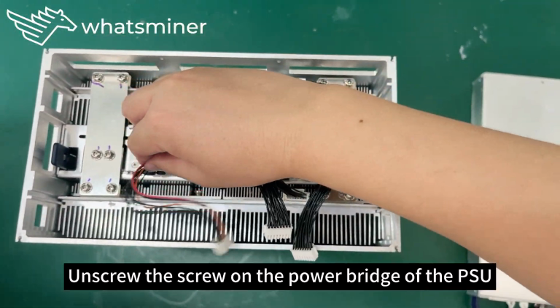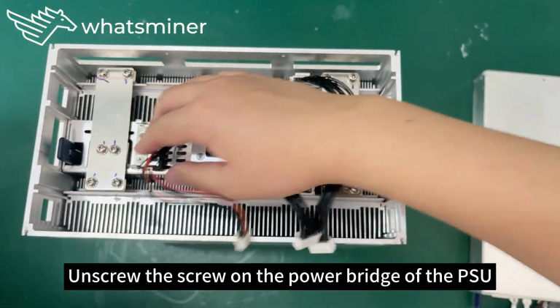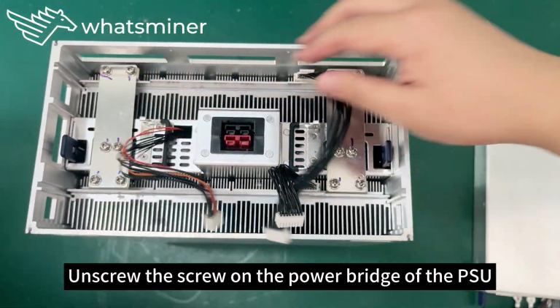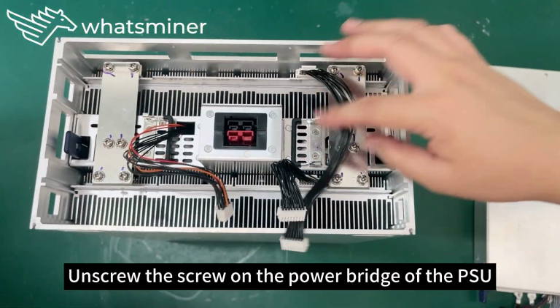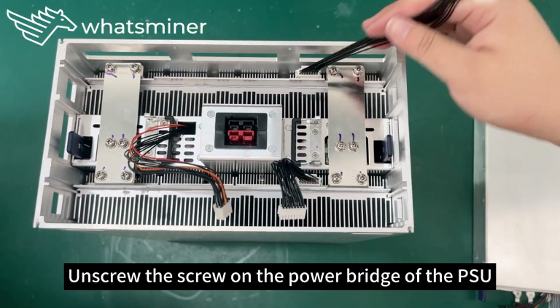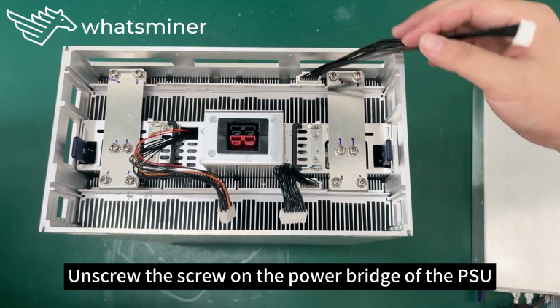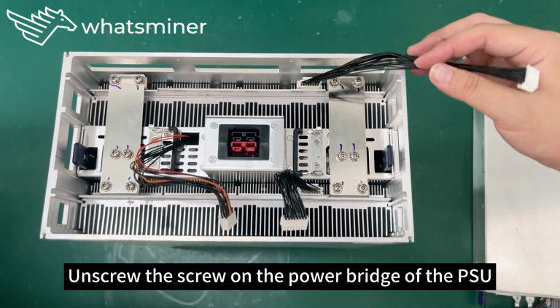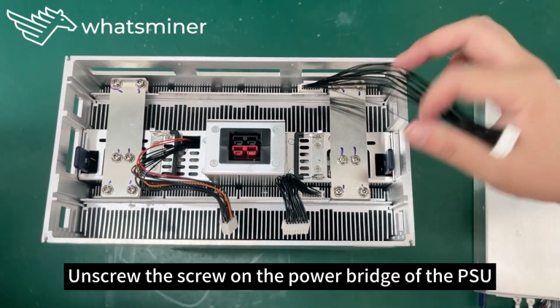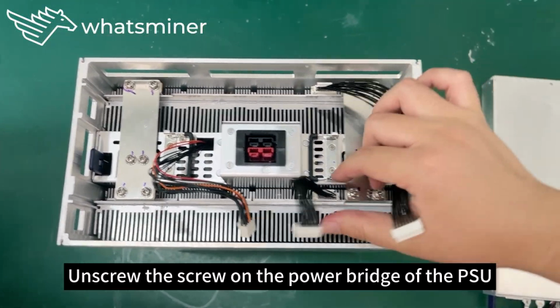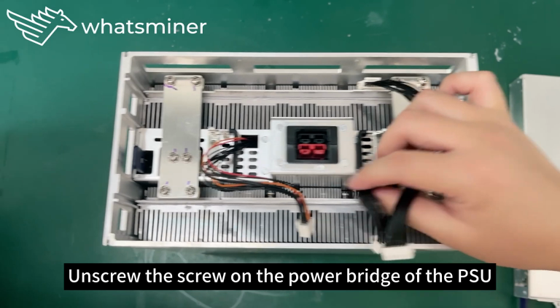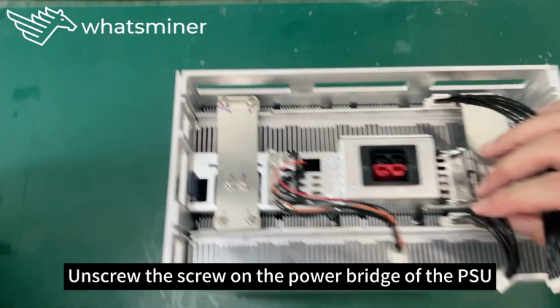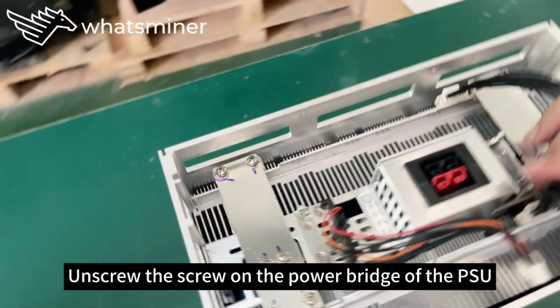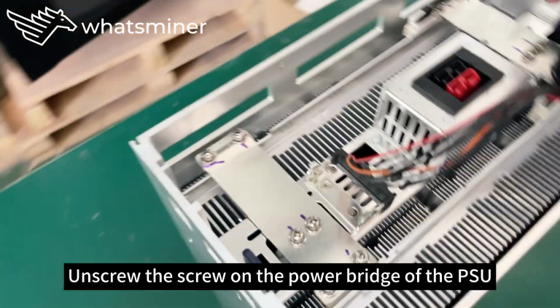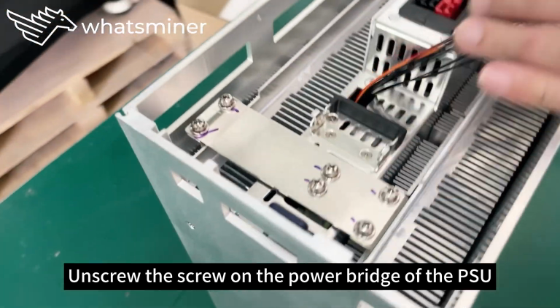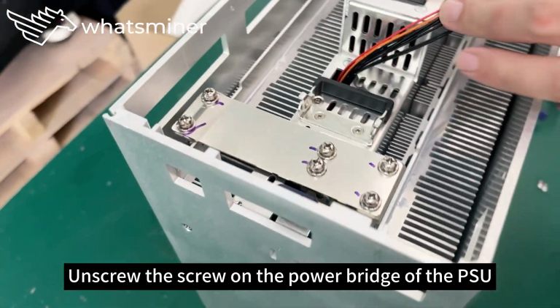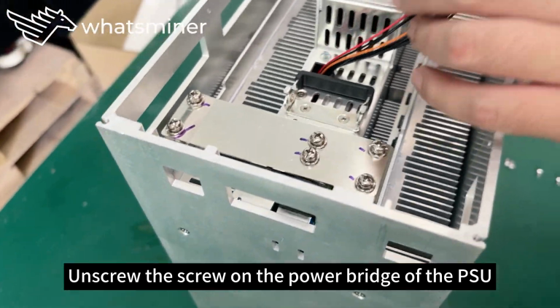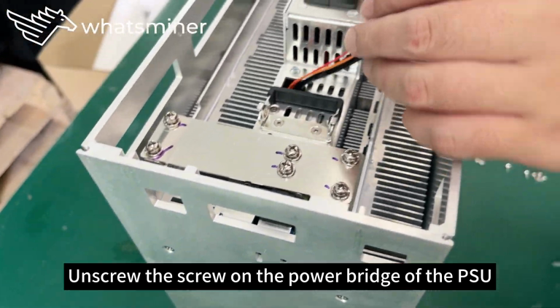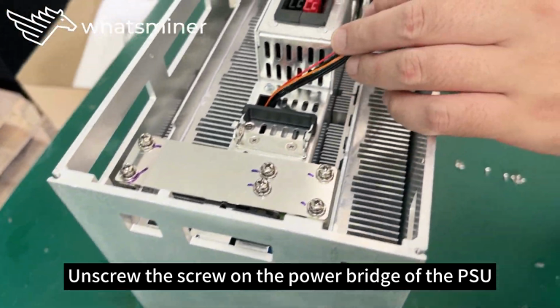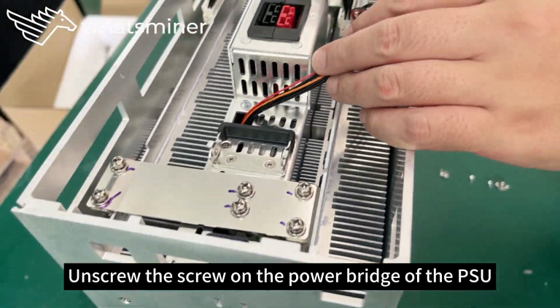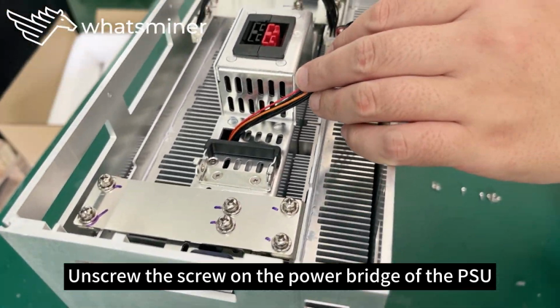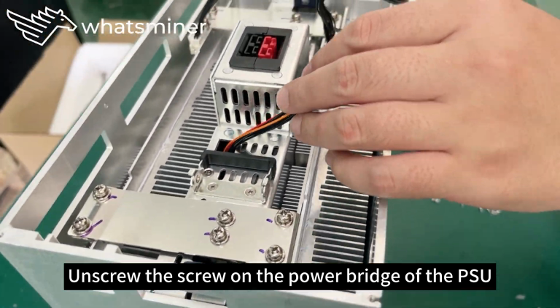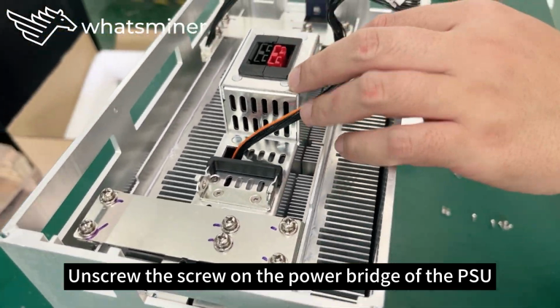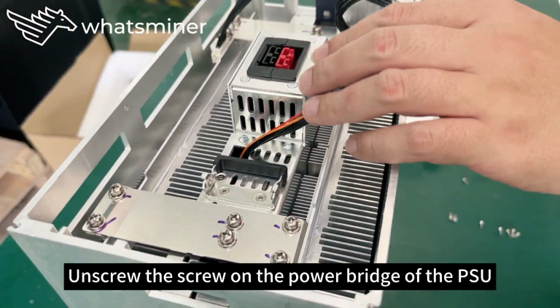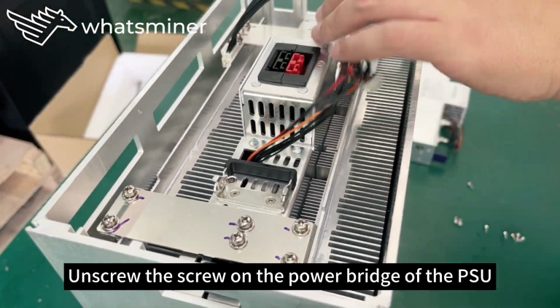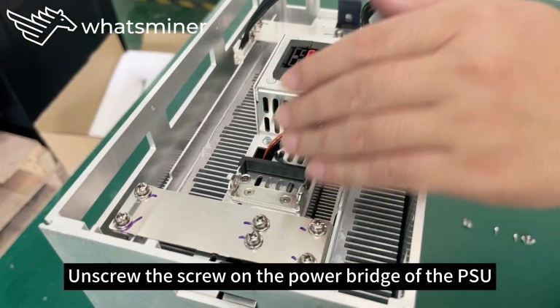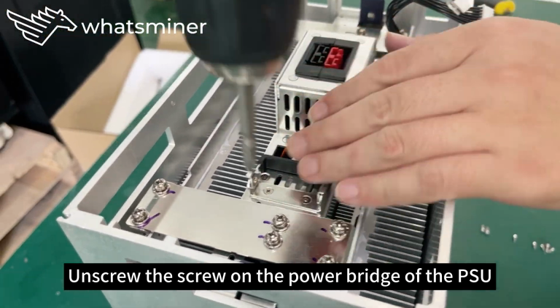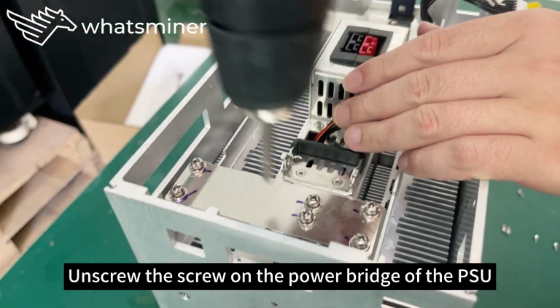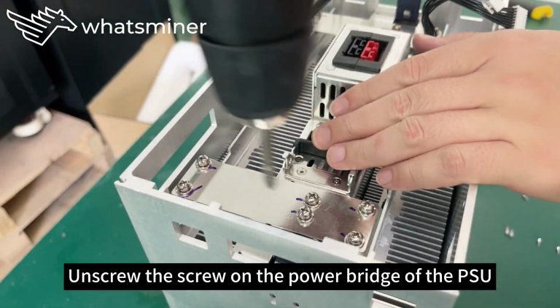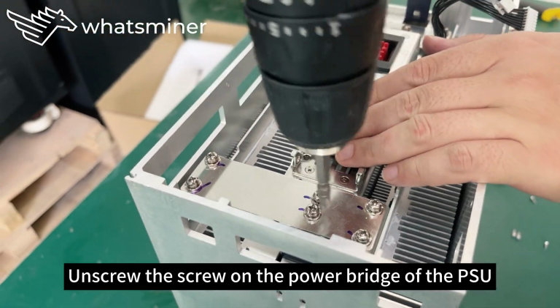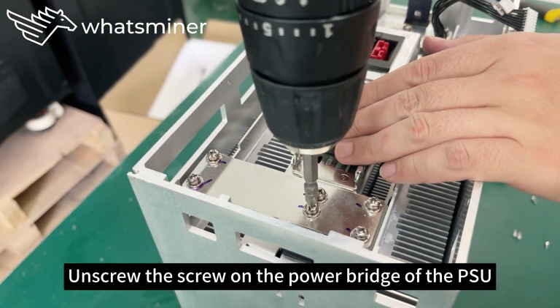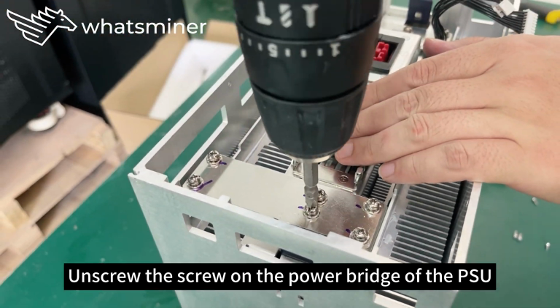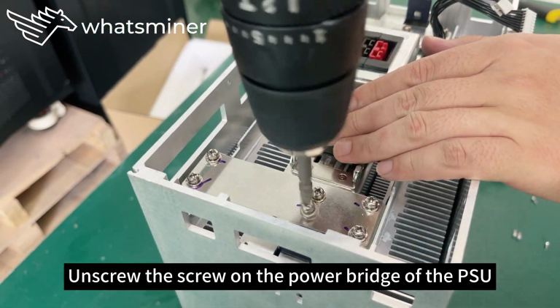Unscrew the screw on the power bridge of the power supply. Finally, tighten the four screws on the sides.